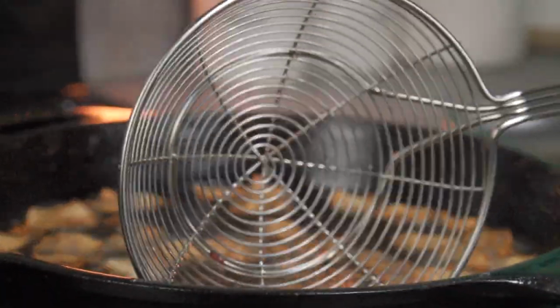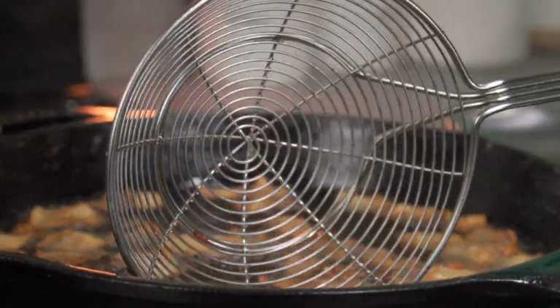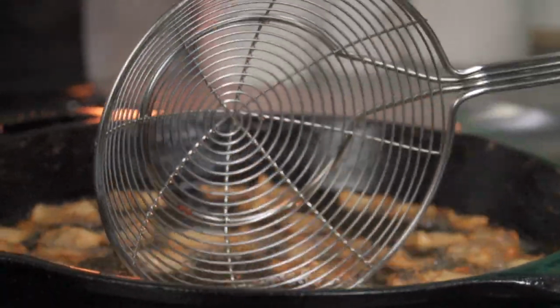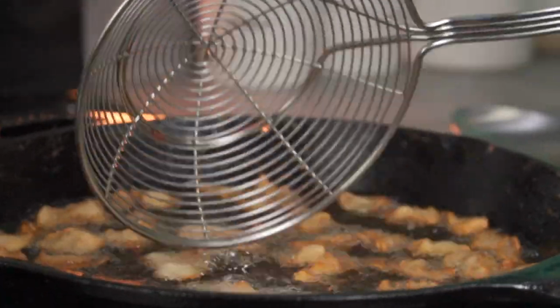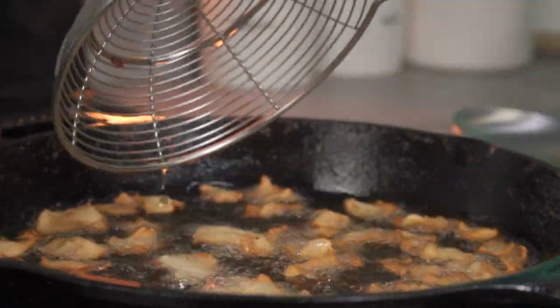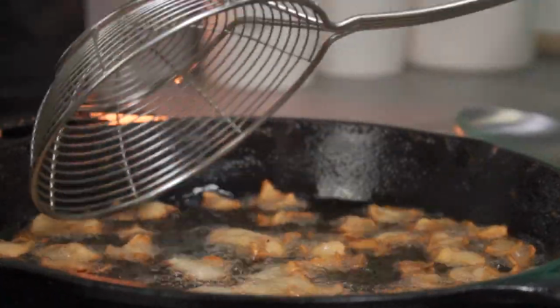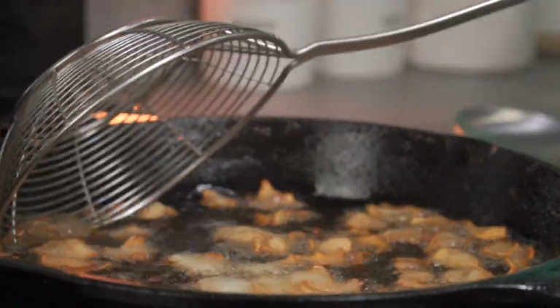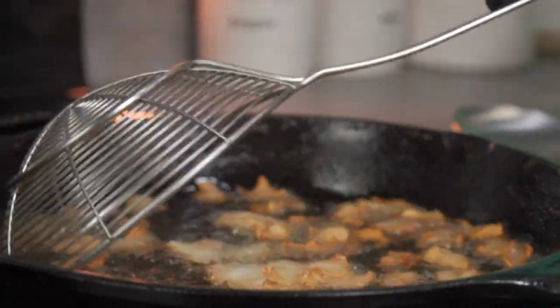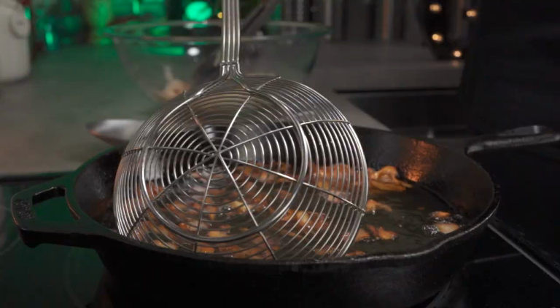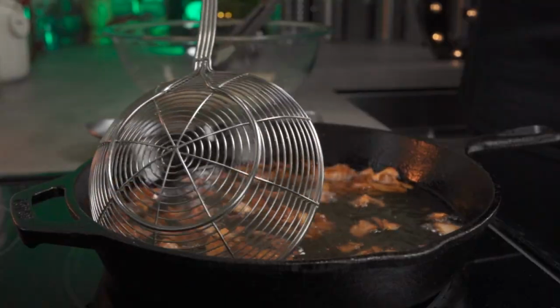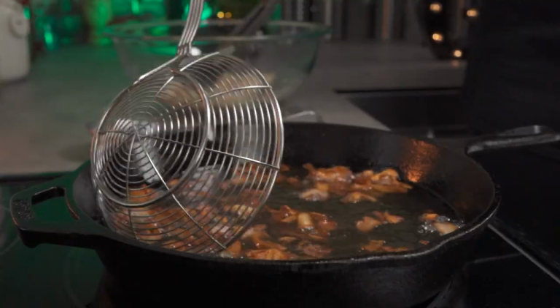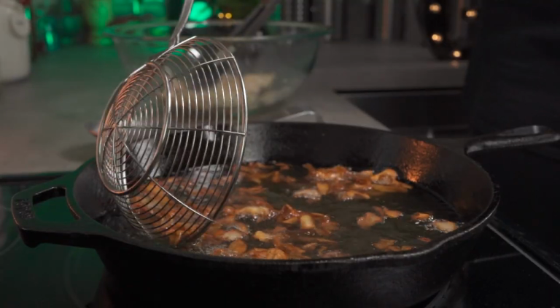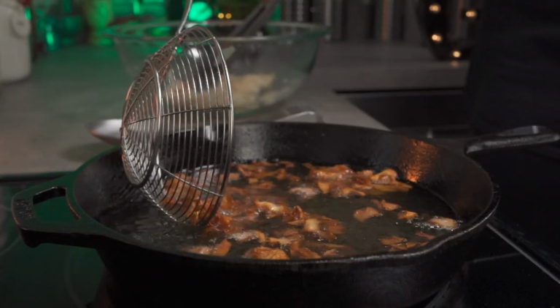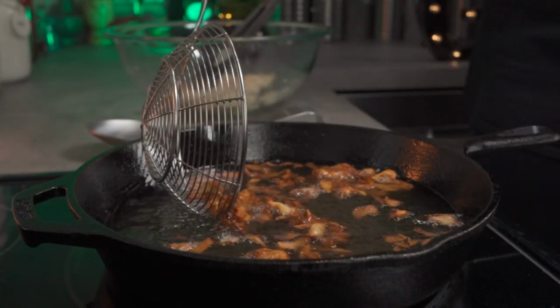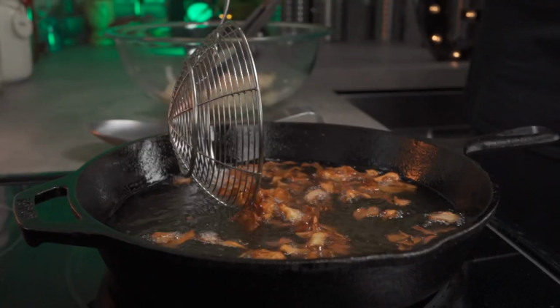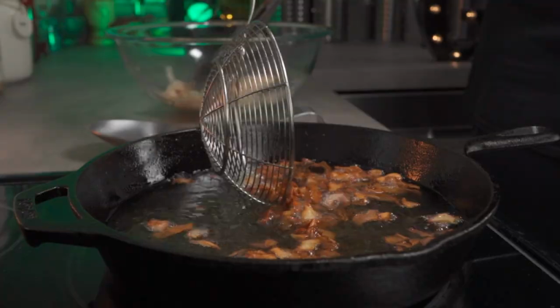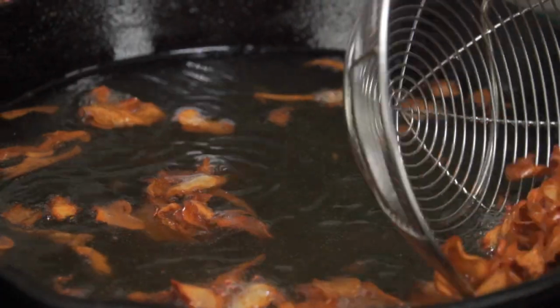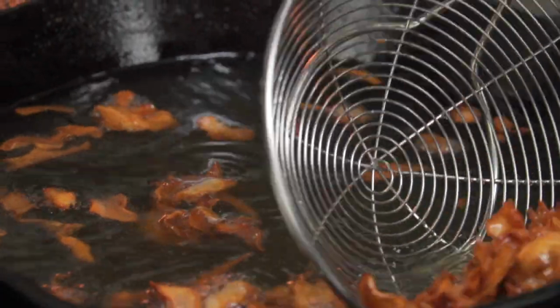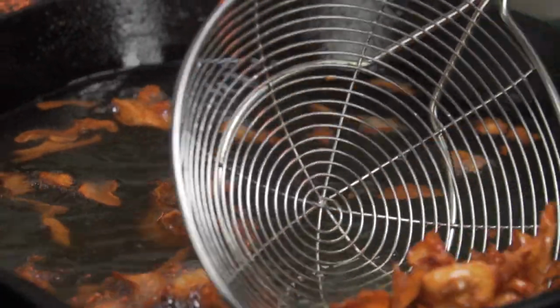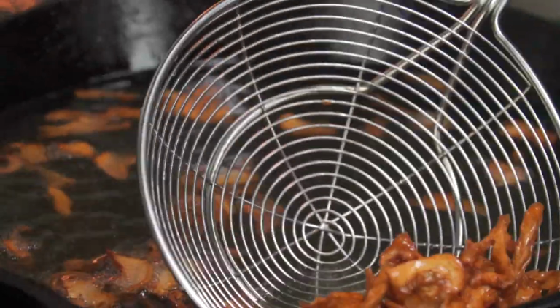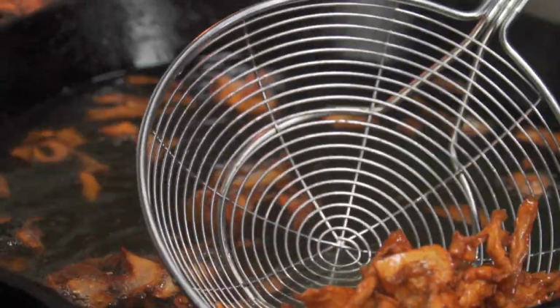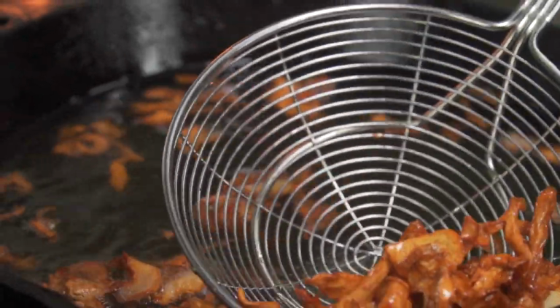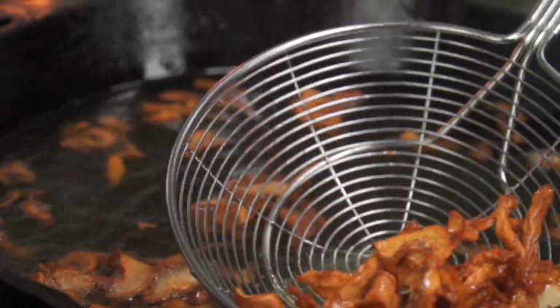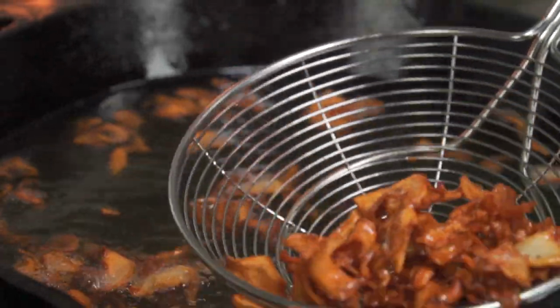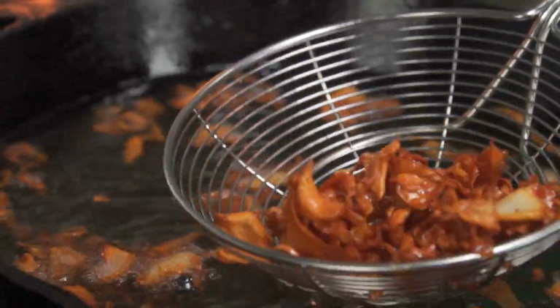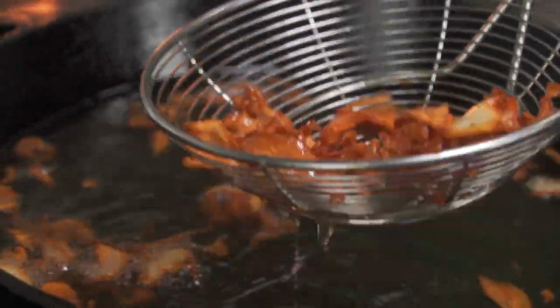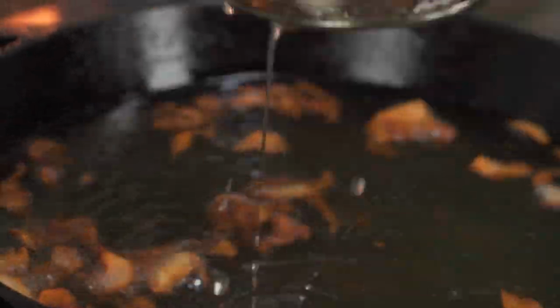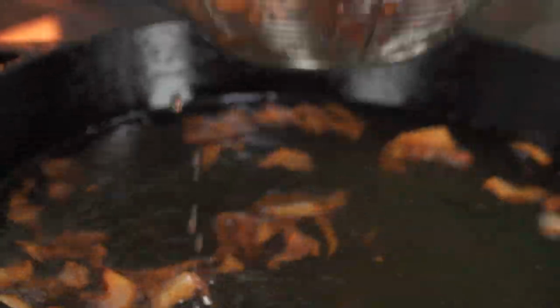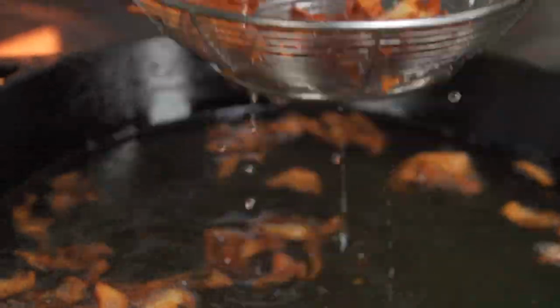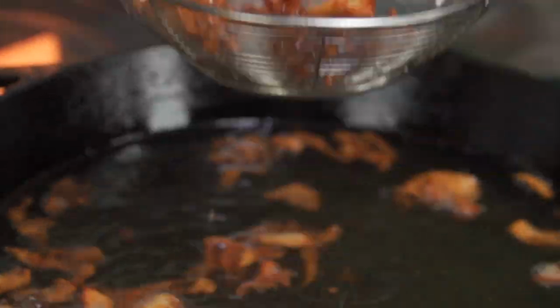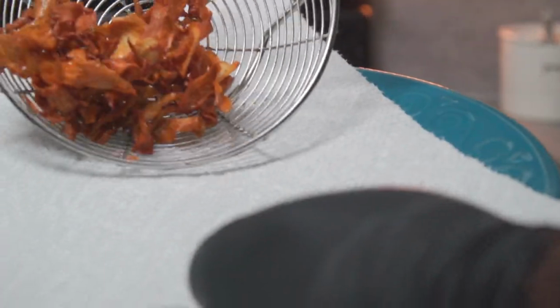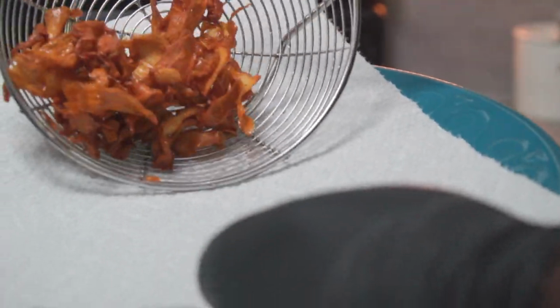After about 2 to 4 minutes, your mushrooms should be golden brown and ready. Any darker than this and your mushrooms will turn out bitter.